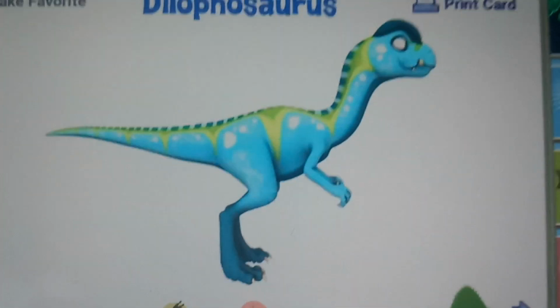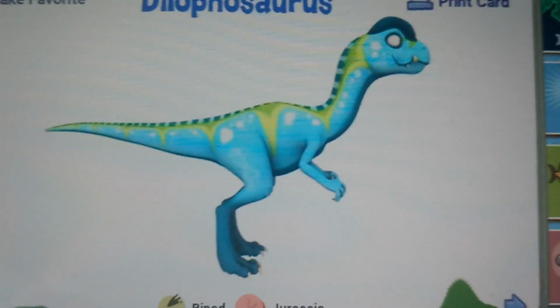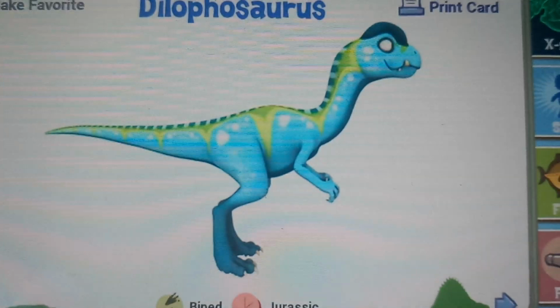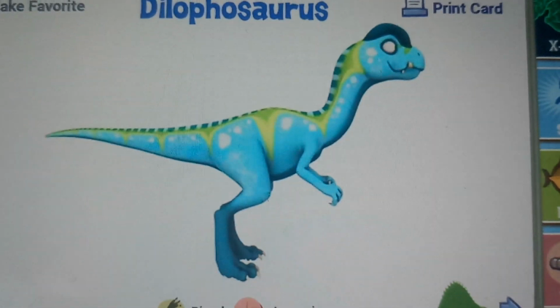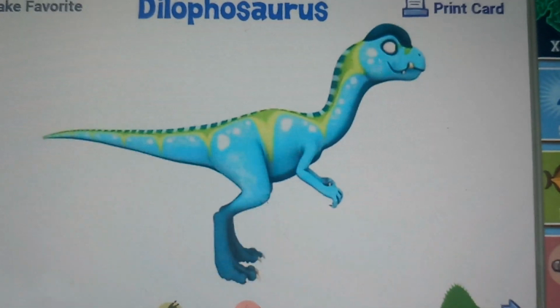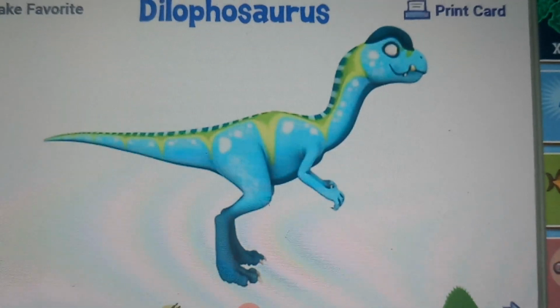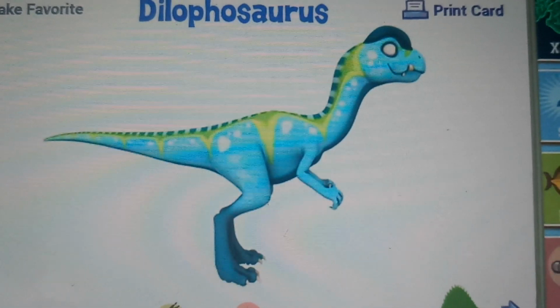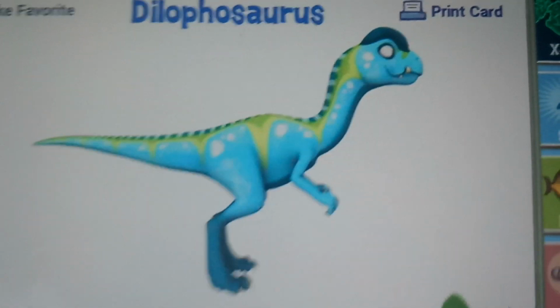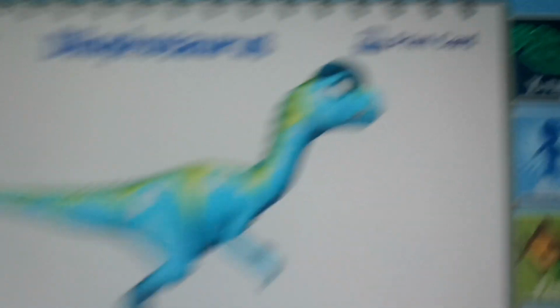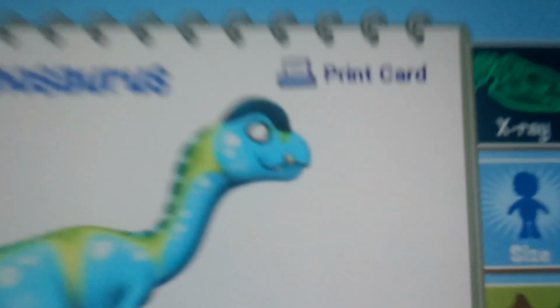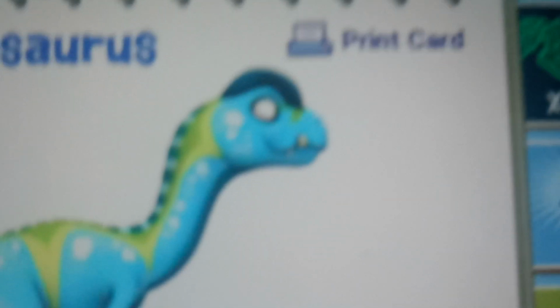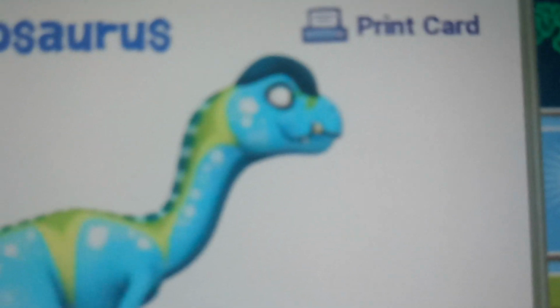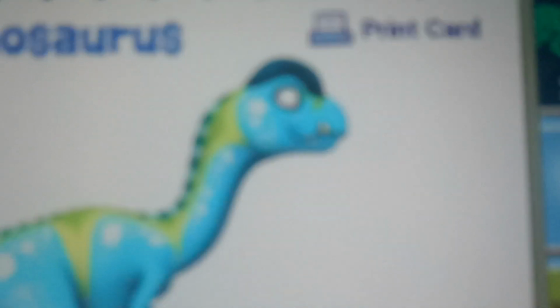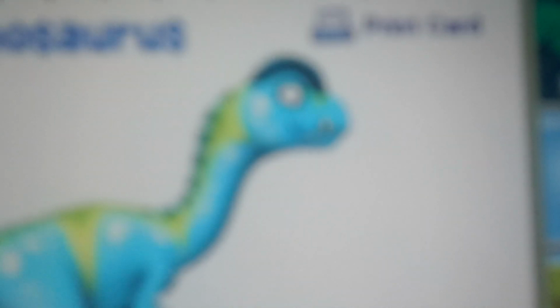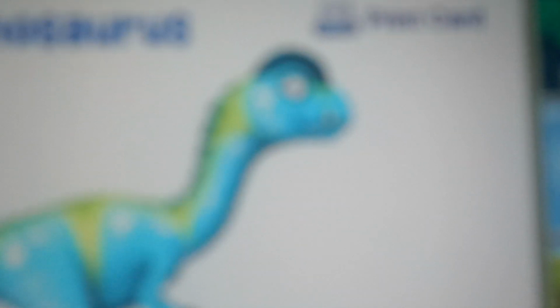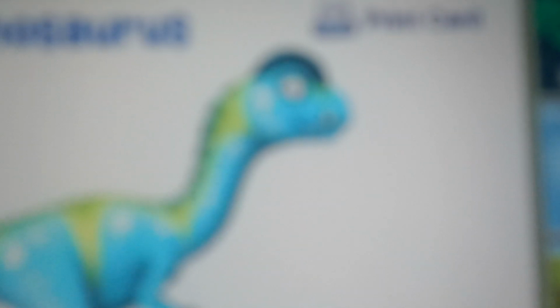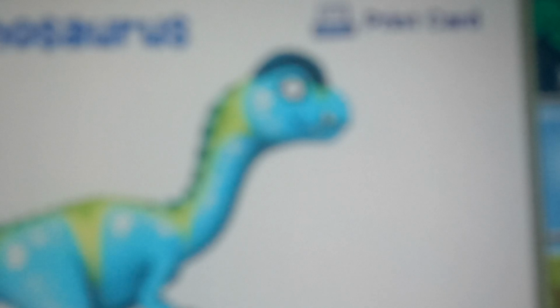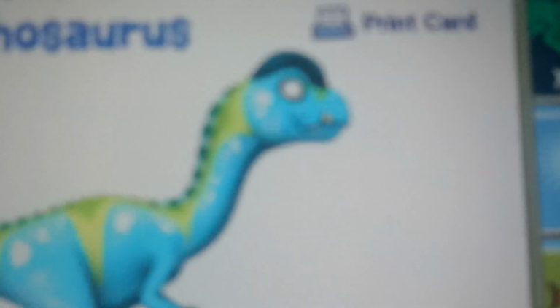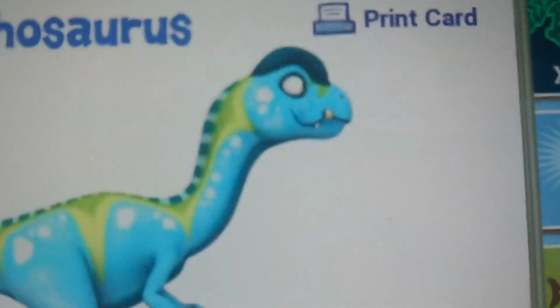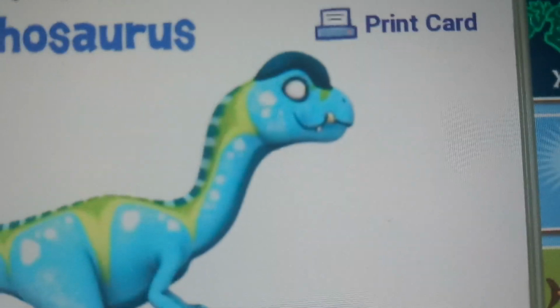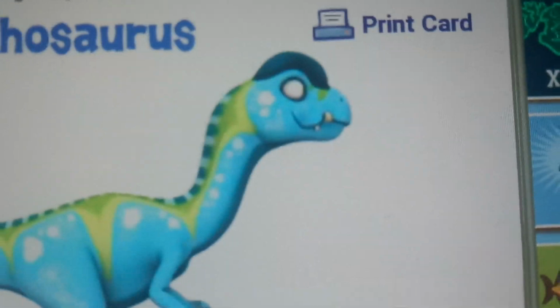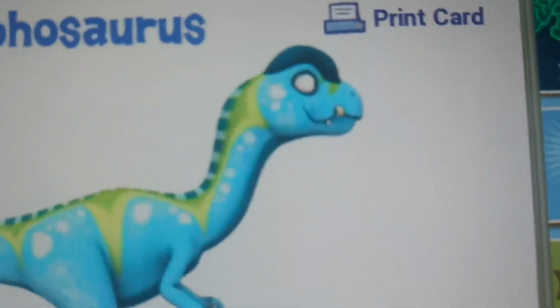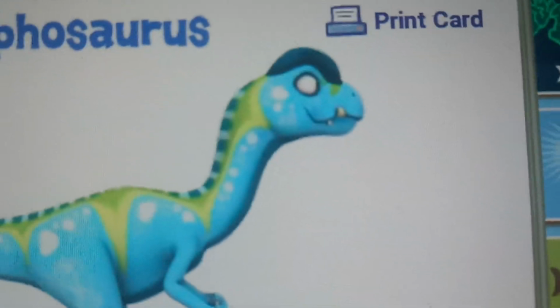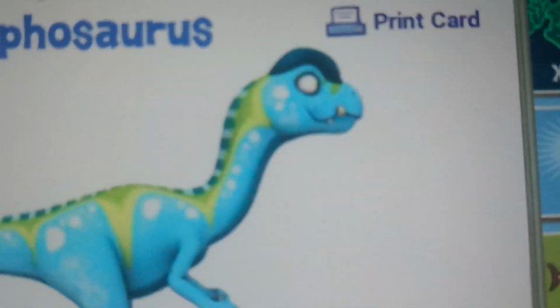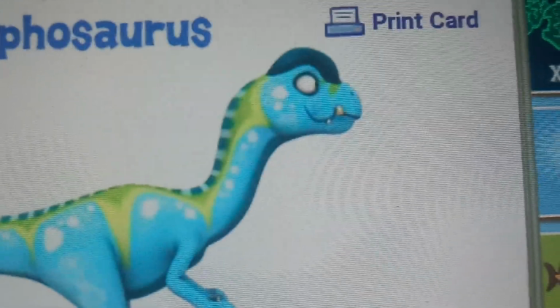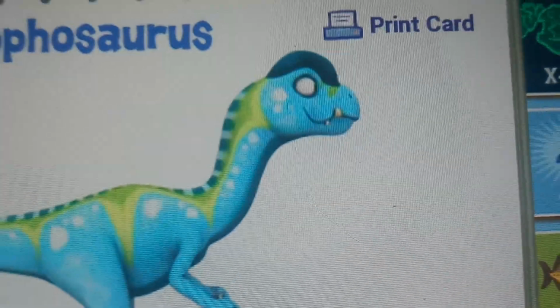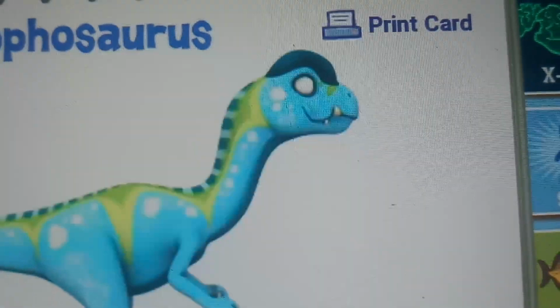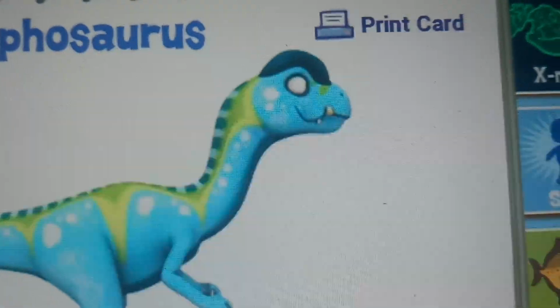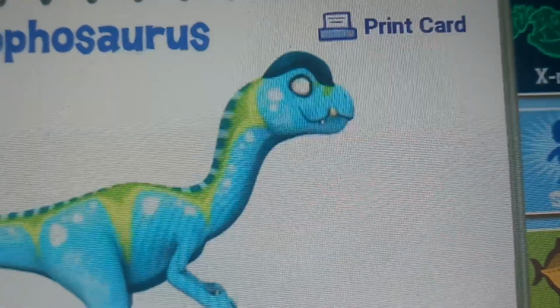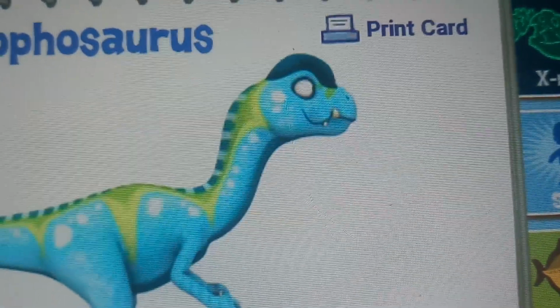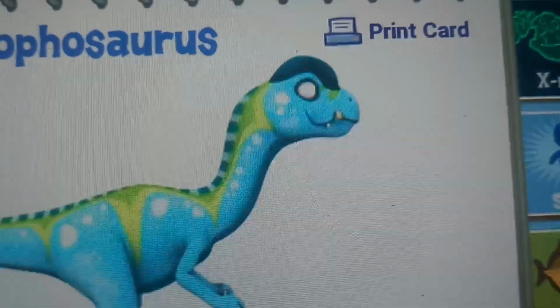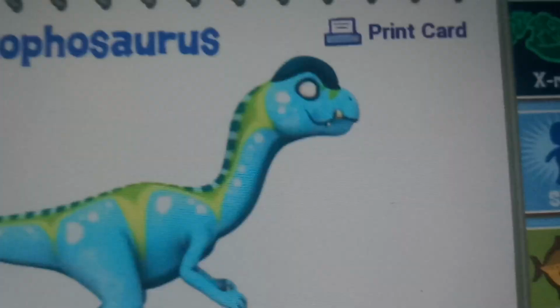Dilophosaurus is one of my favorite dinosaurs, but why did they make it so damn ugly? It's got a freaking bulldog face.